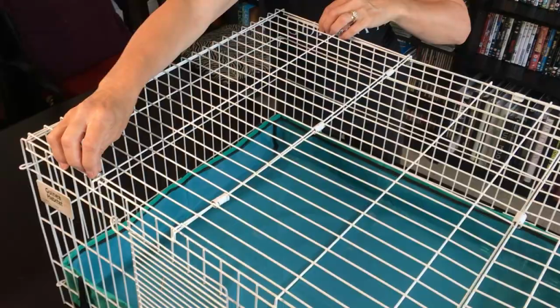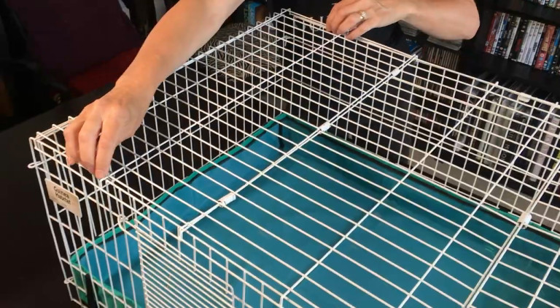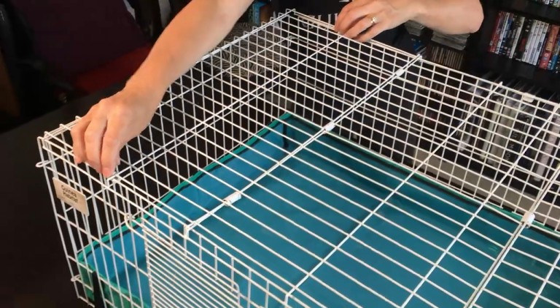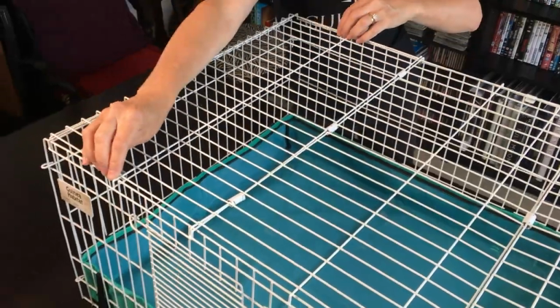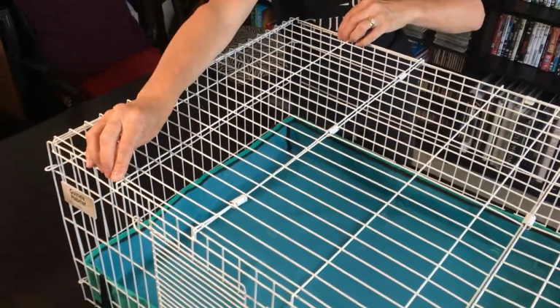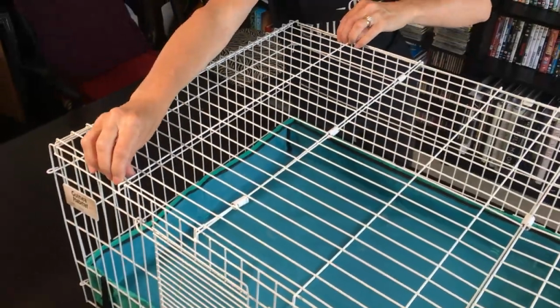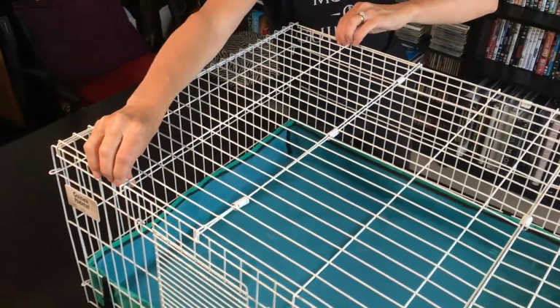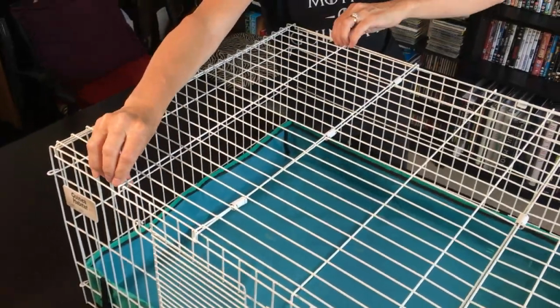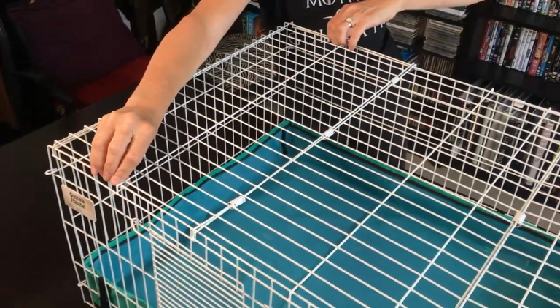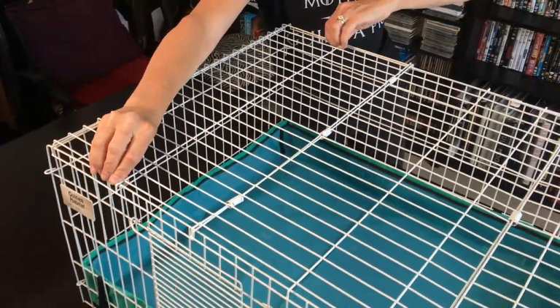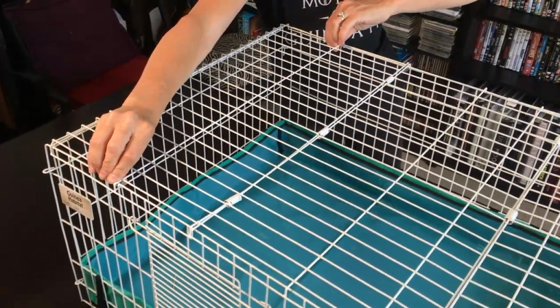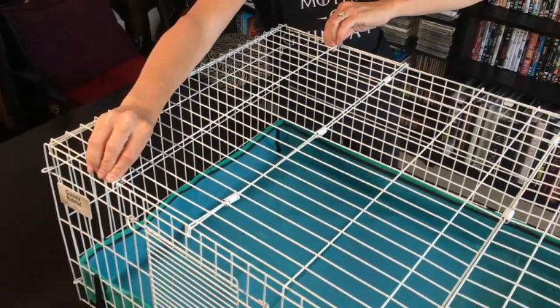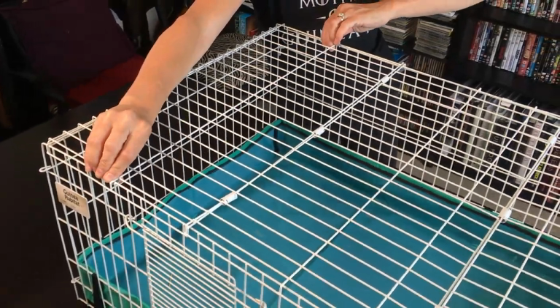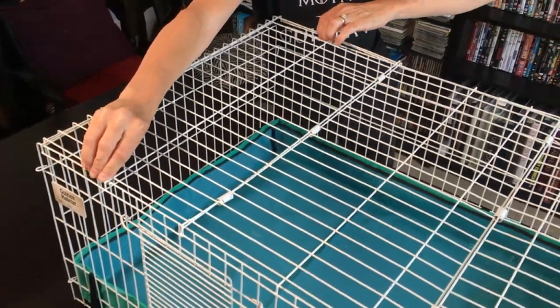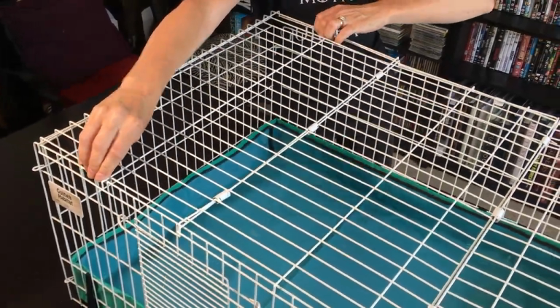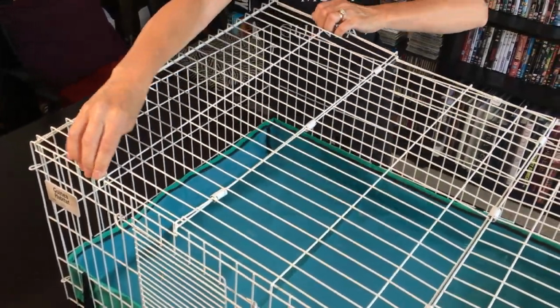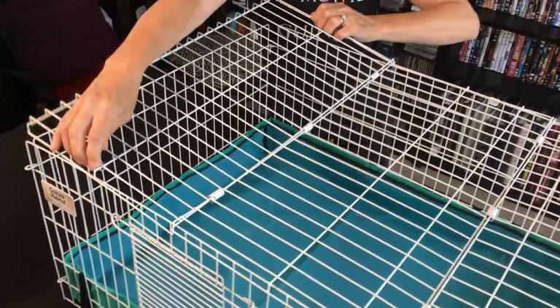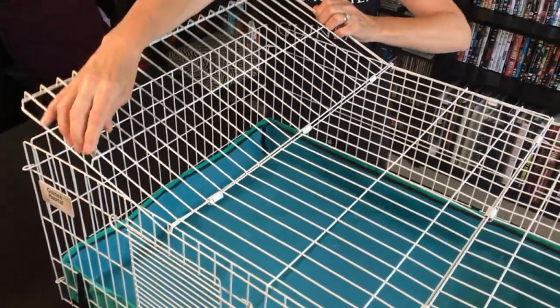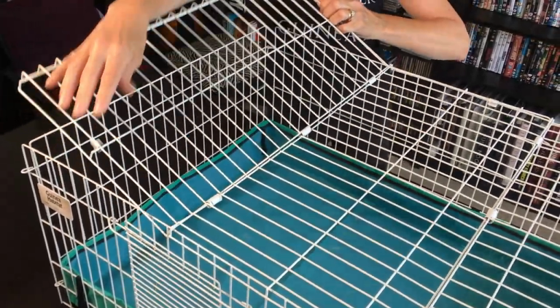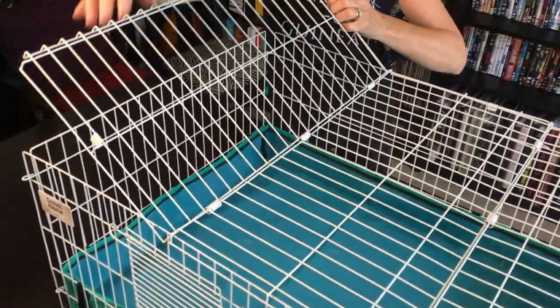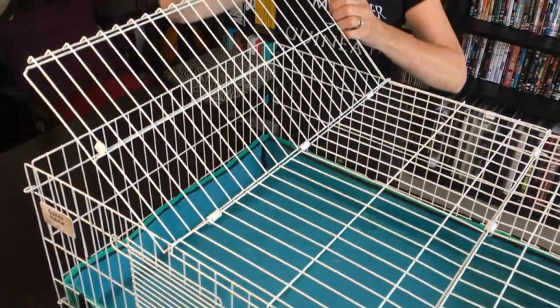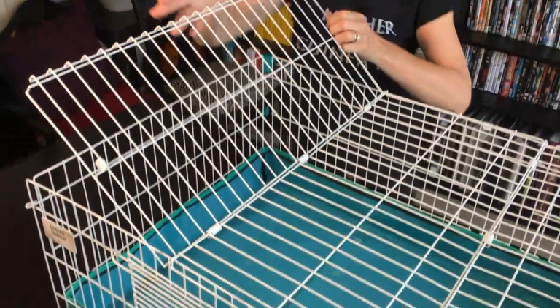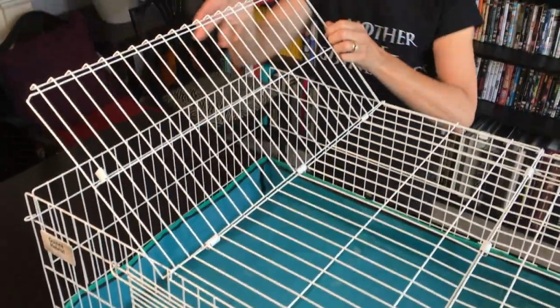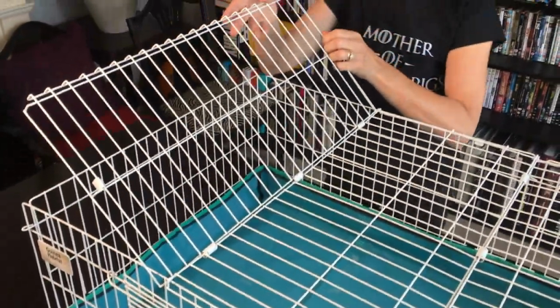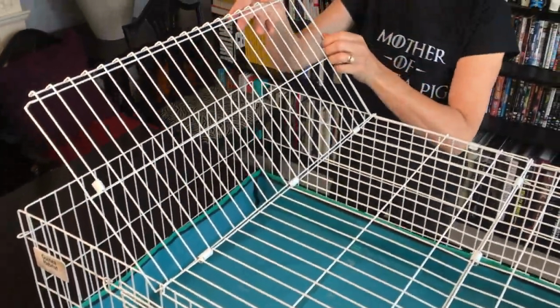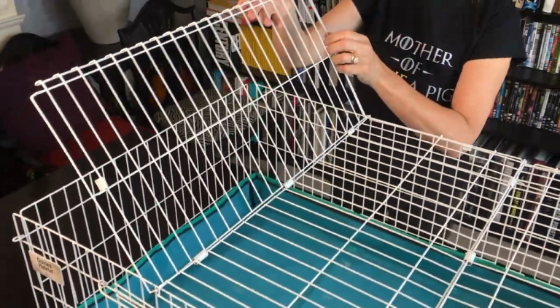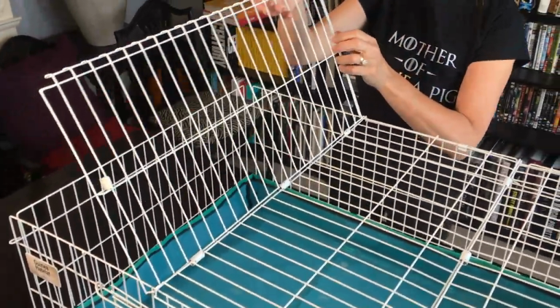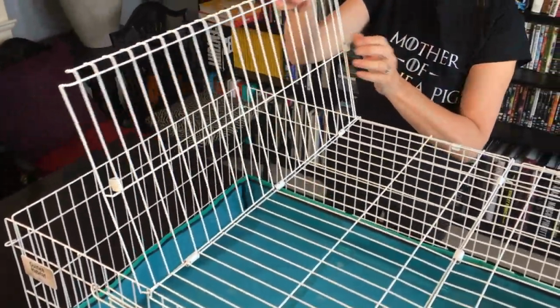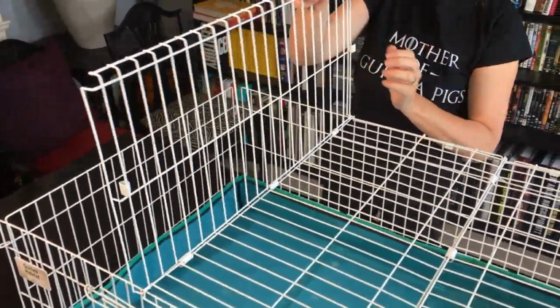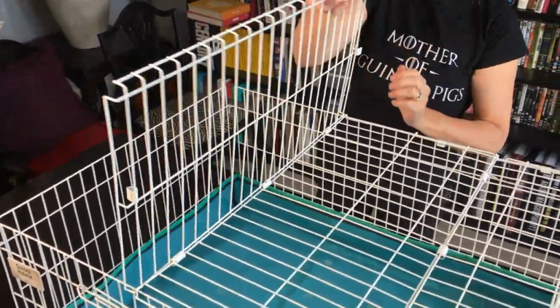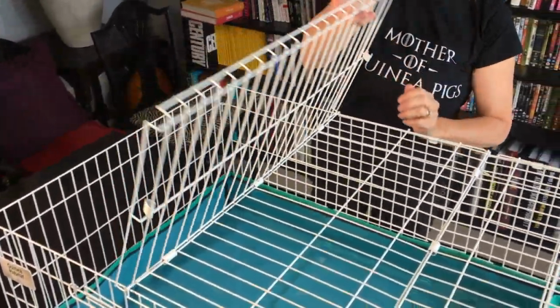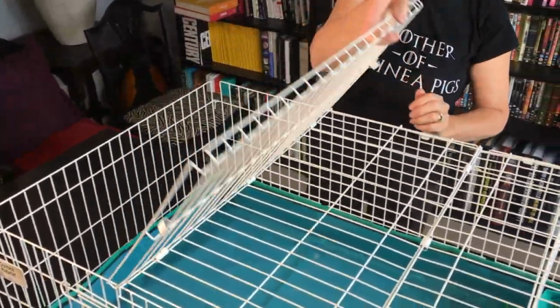It easily clips into place all the way around. The top opens fully on both sides allowing you easy access to your guinea pigs.